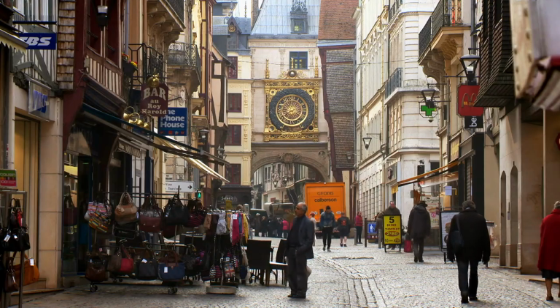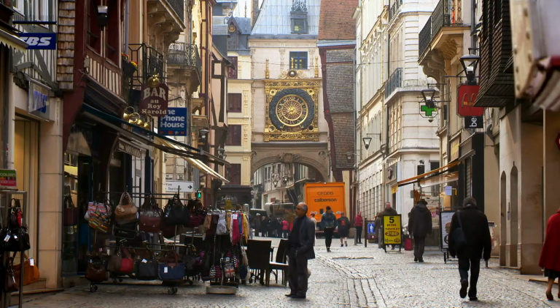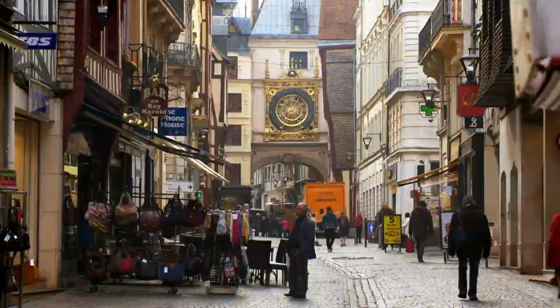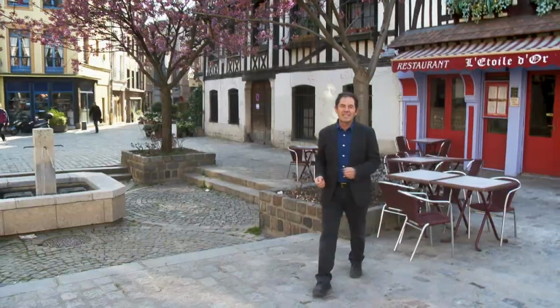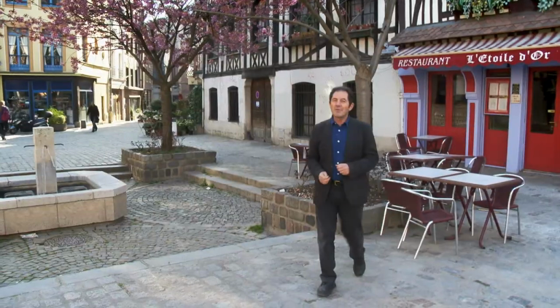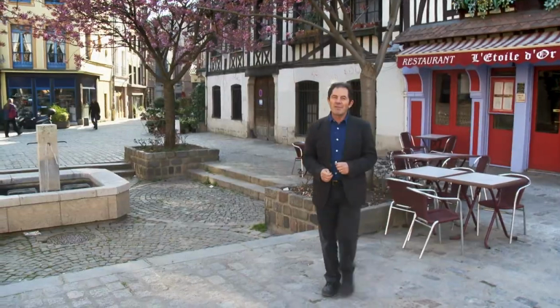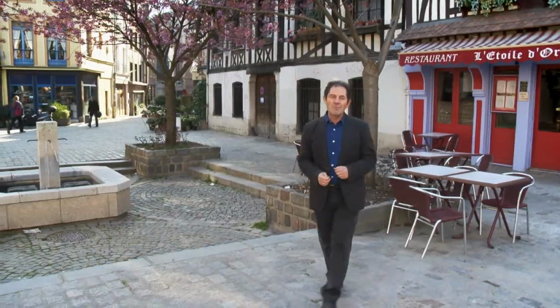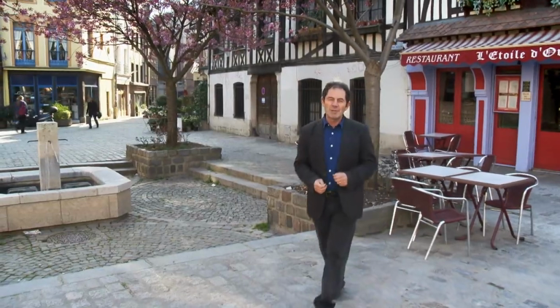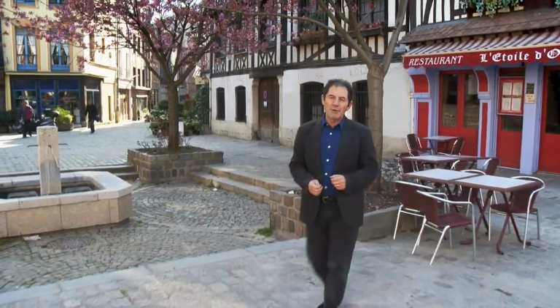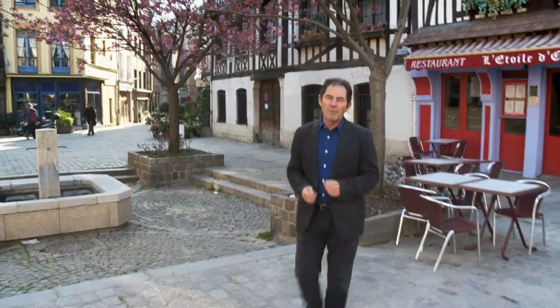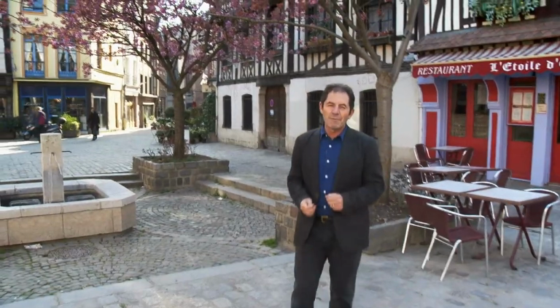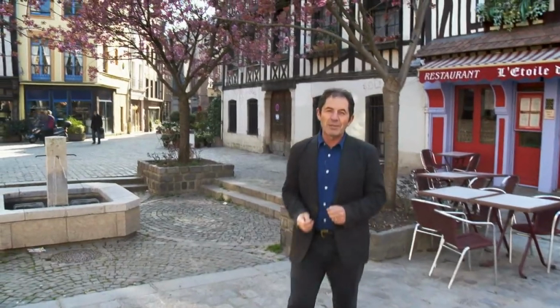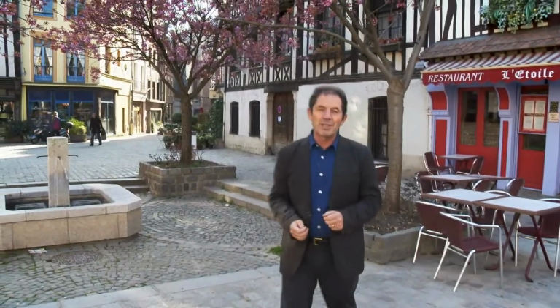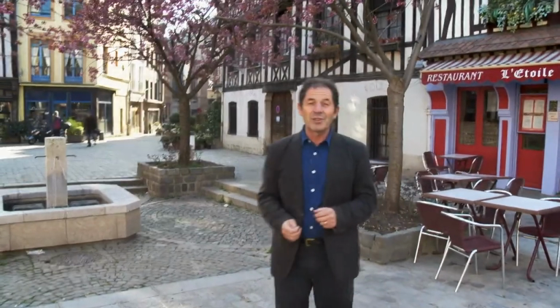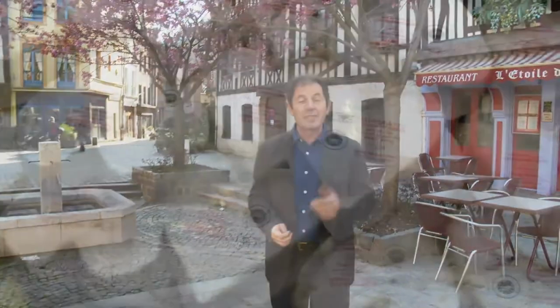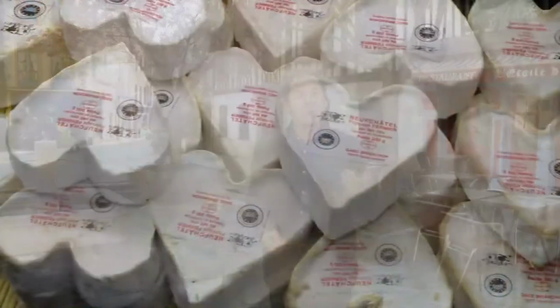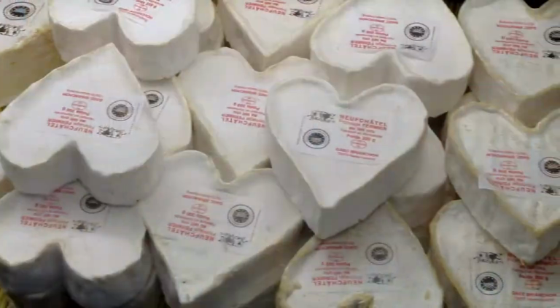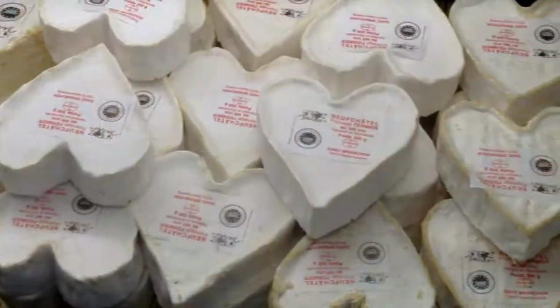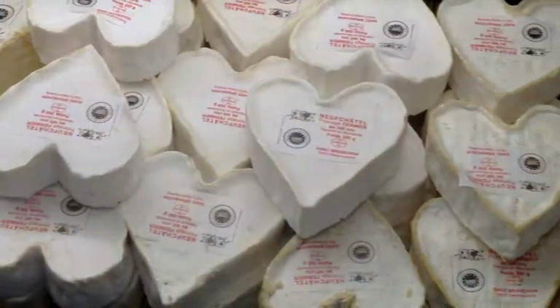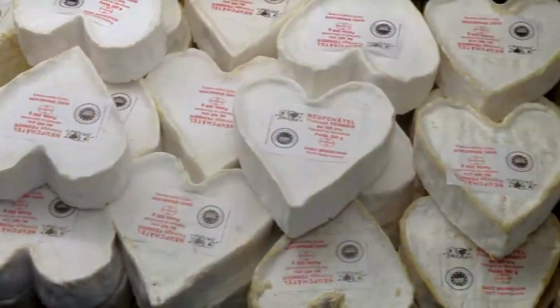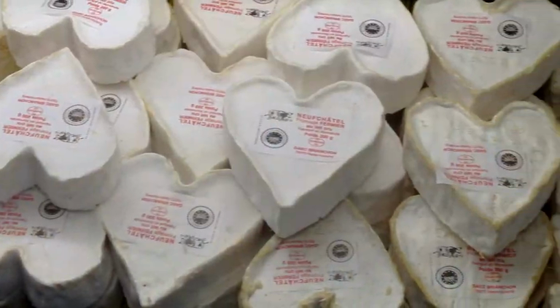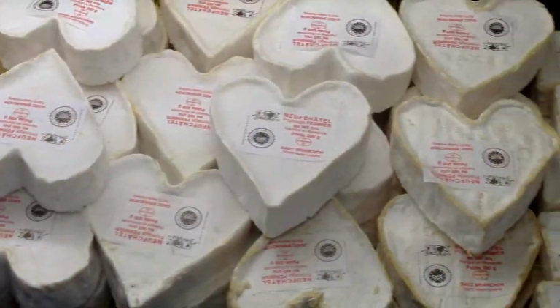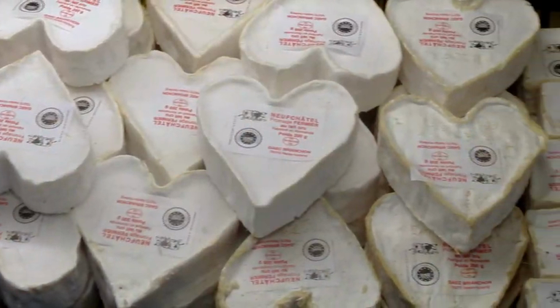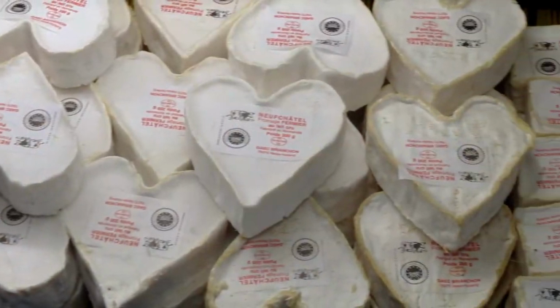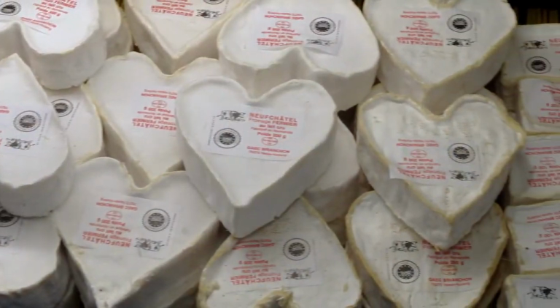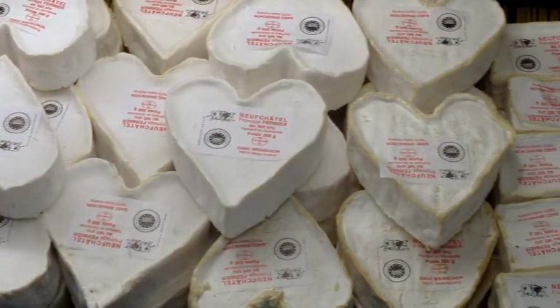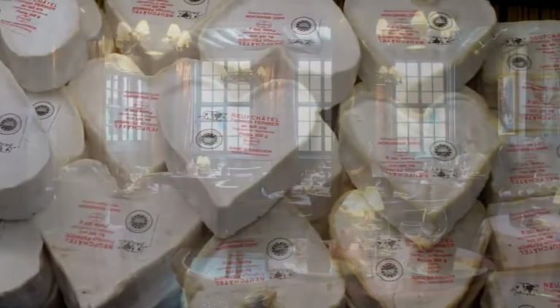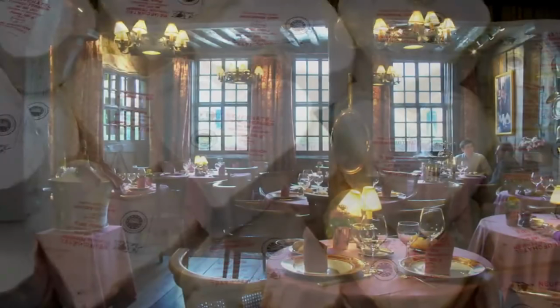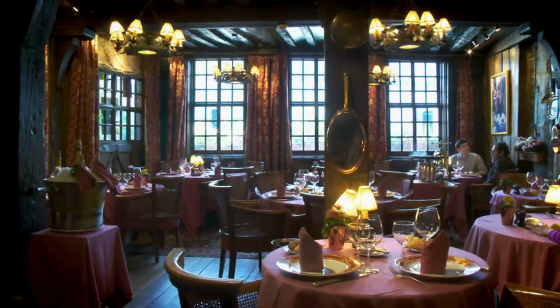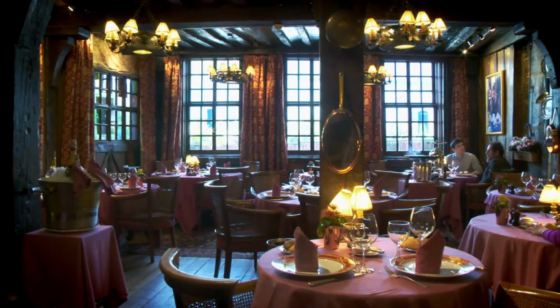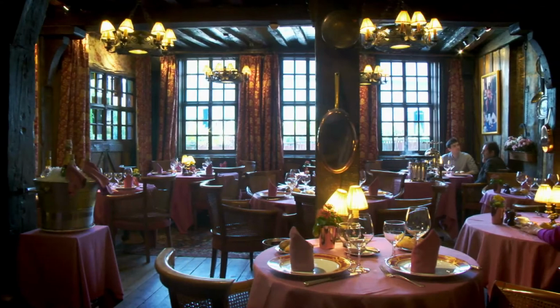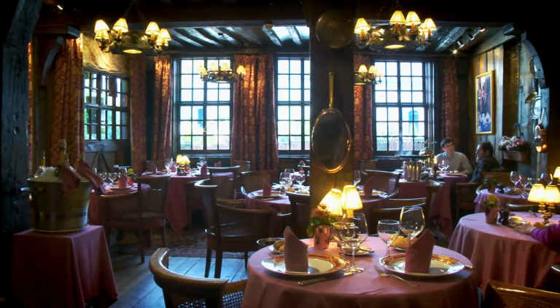Normandie is one of the most beautiful French regions, and tomorrow we discover the best ingredients and we visit the oldest restaurant in France.